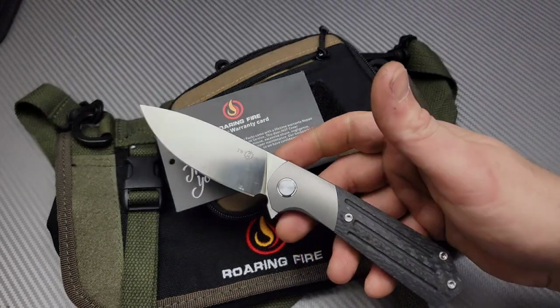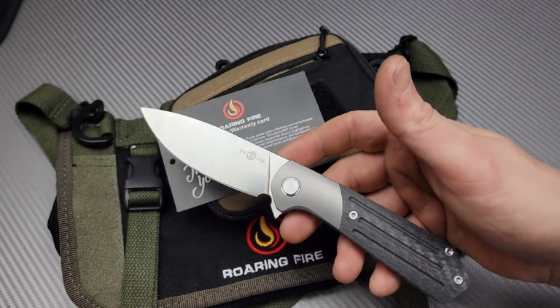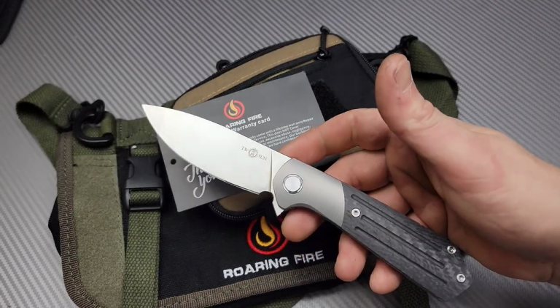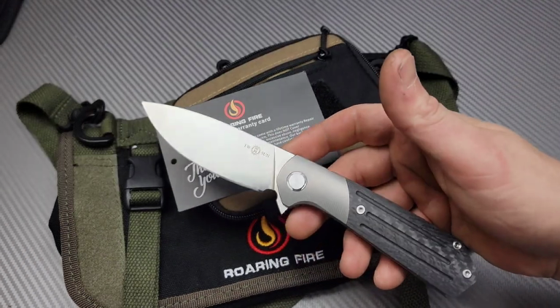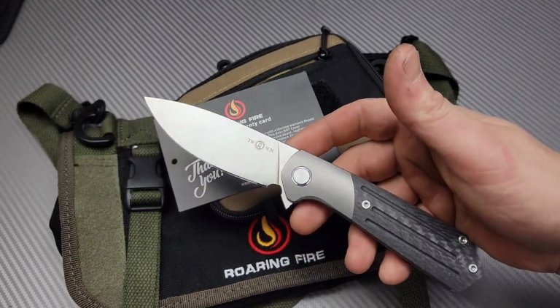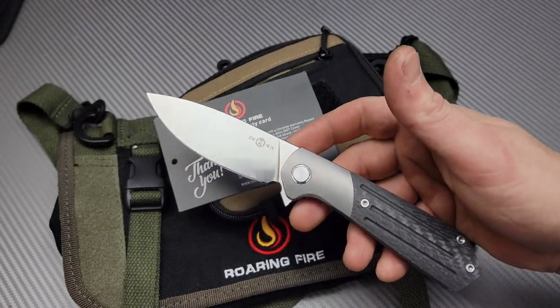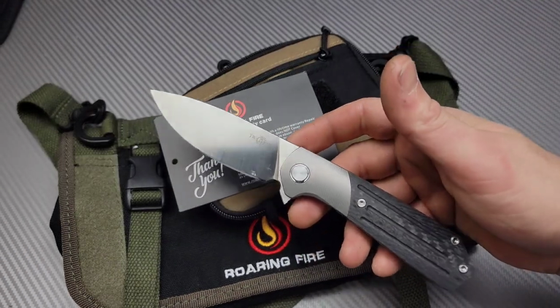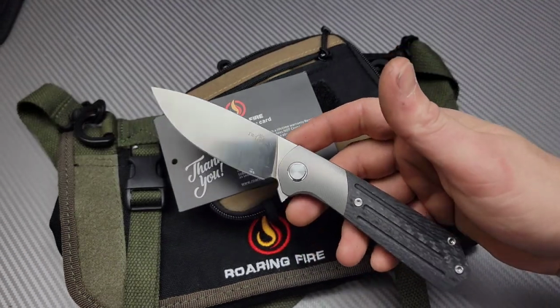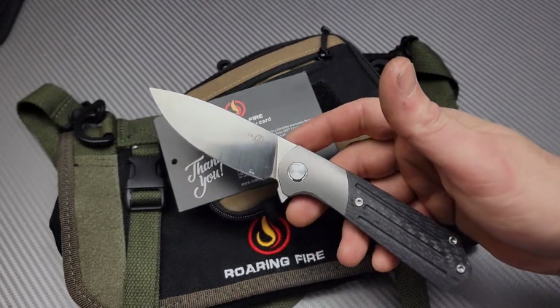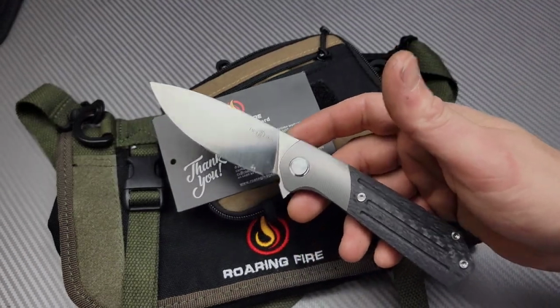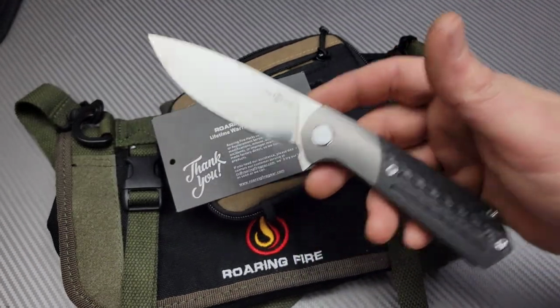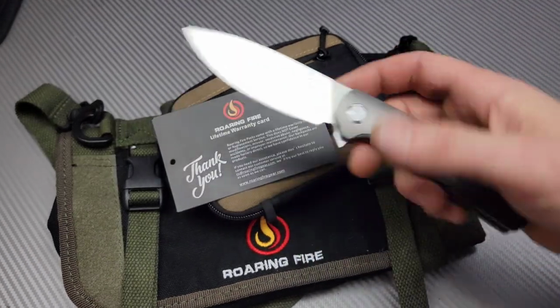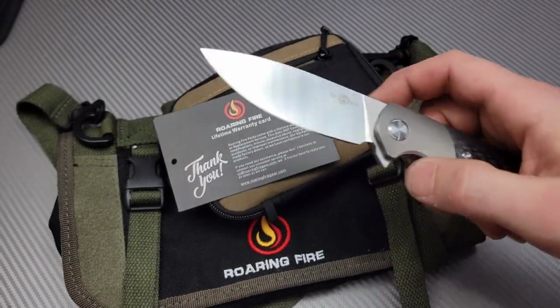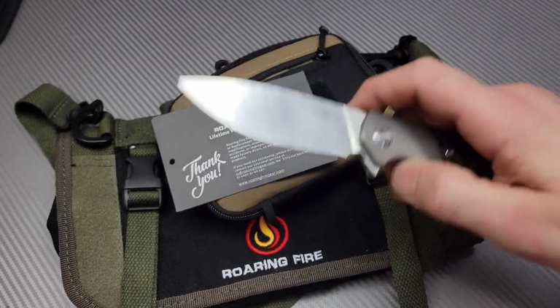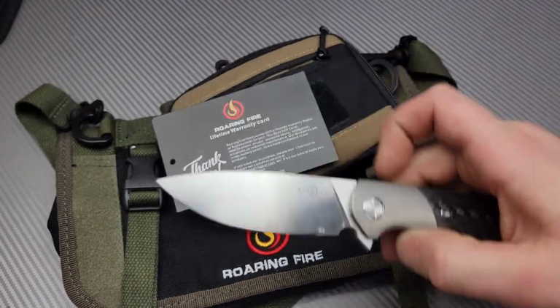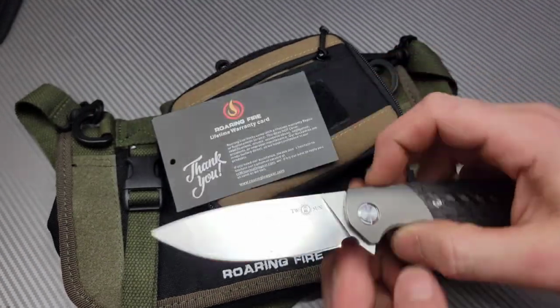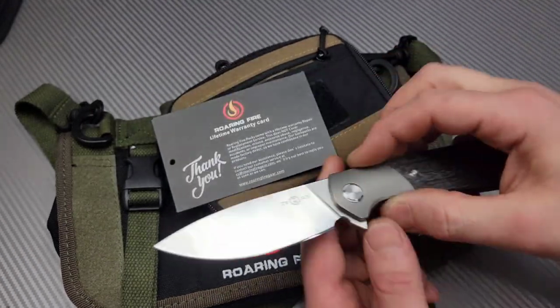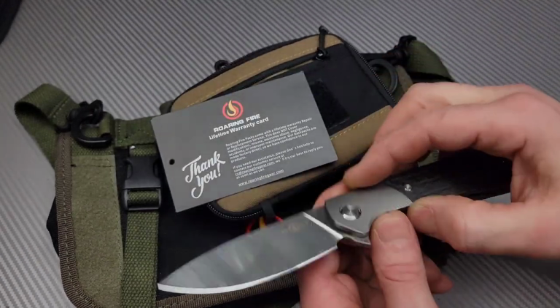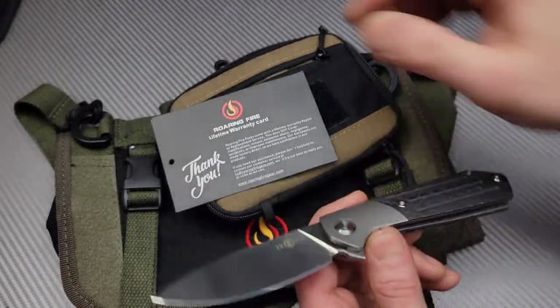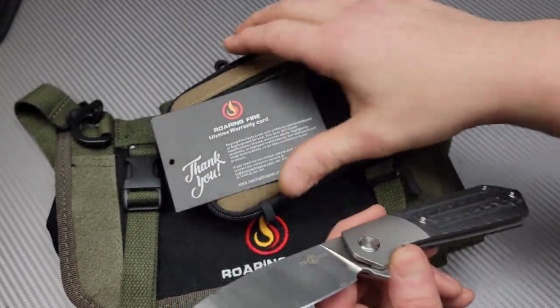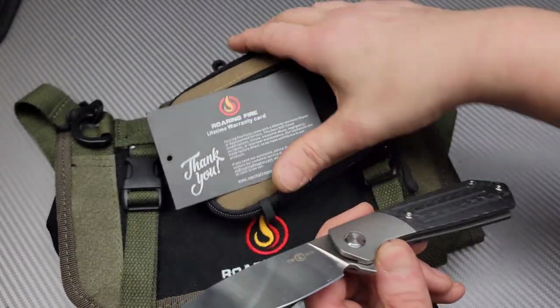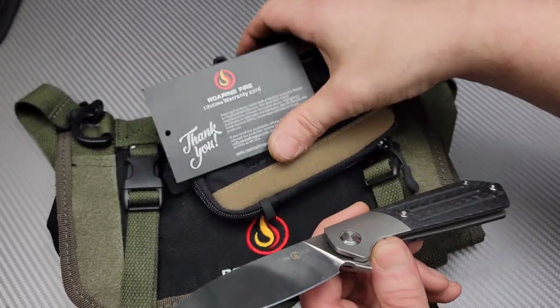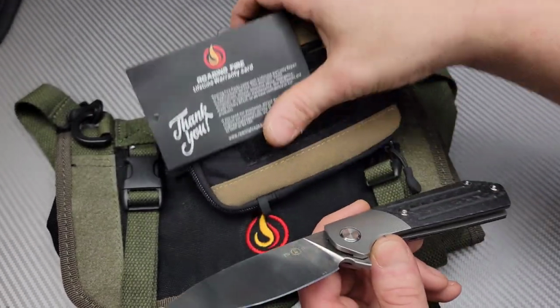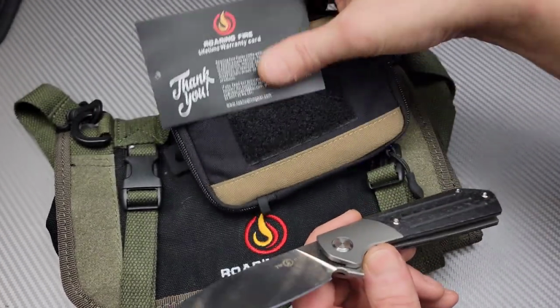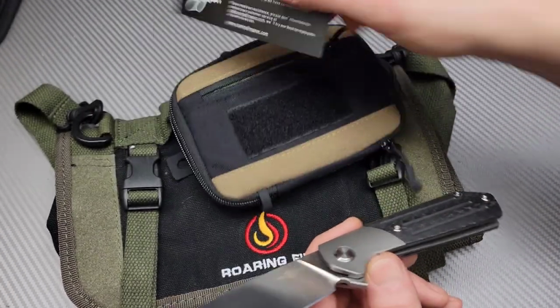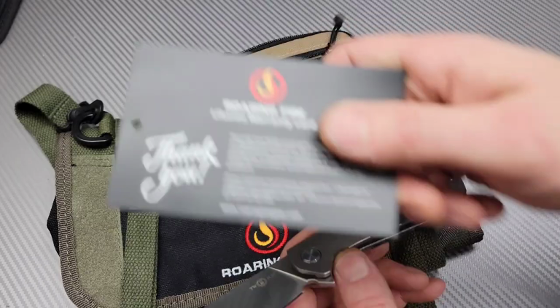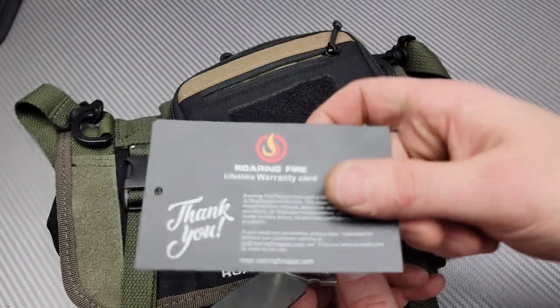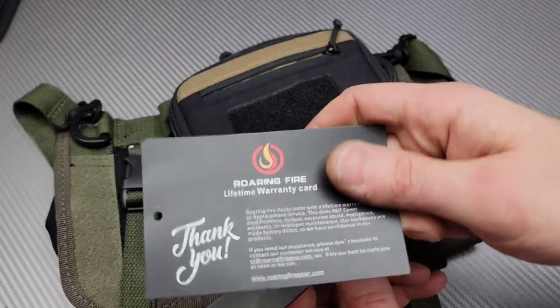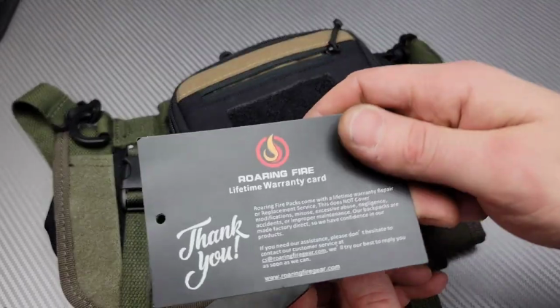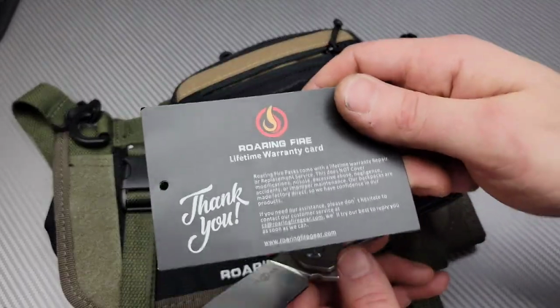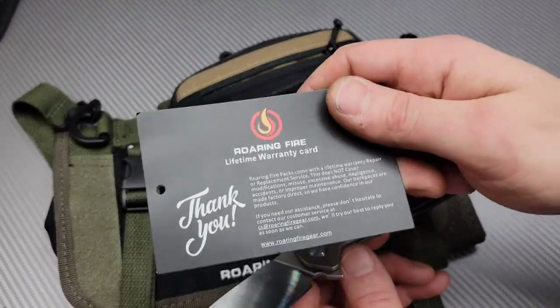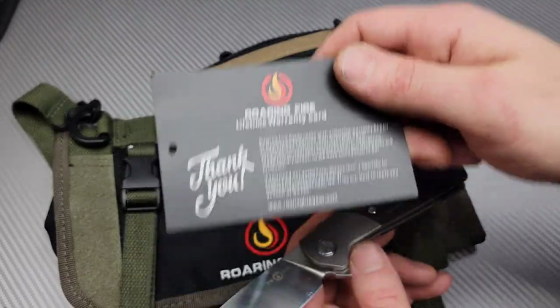Neves Knives, I'm Jared, and we got a couple items here from Roaring Fire.